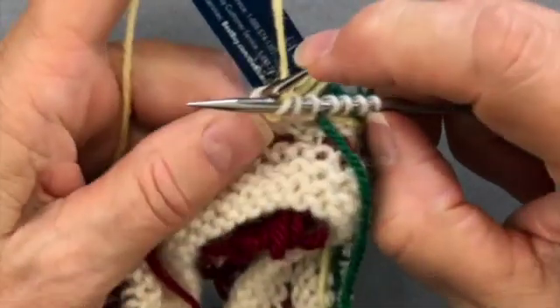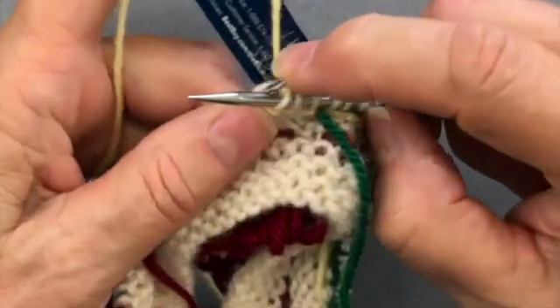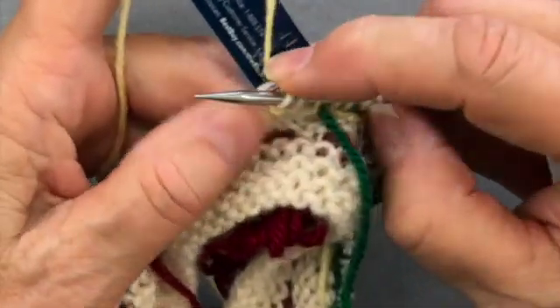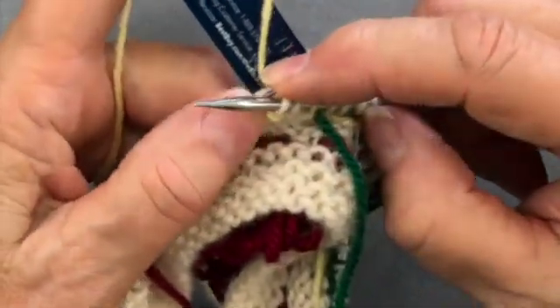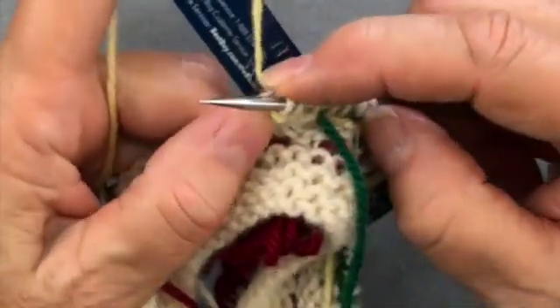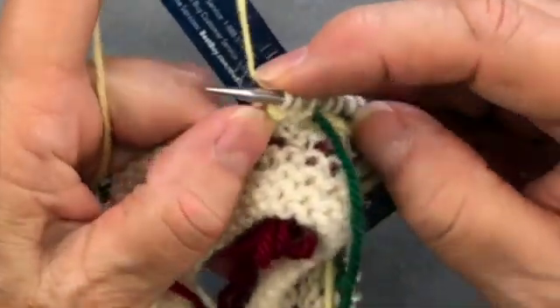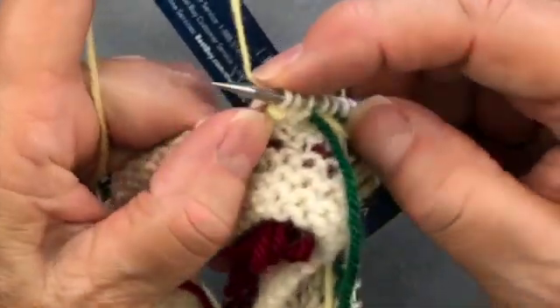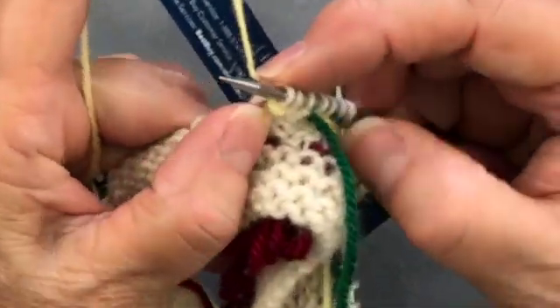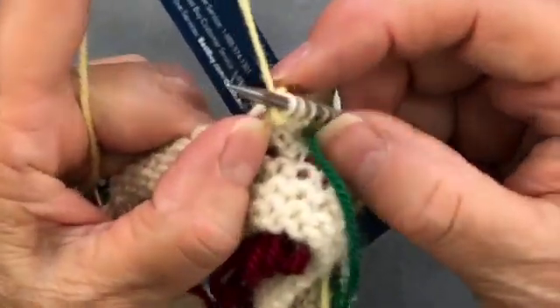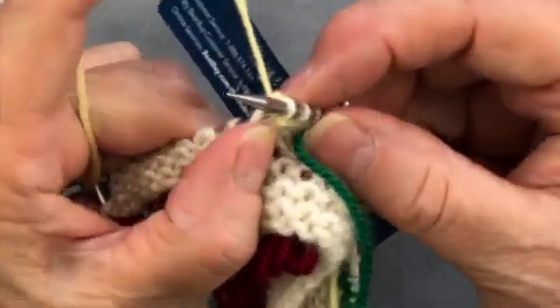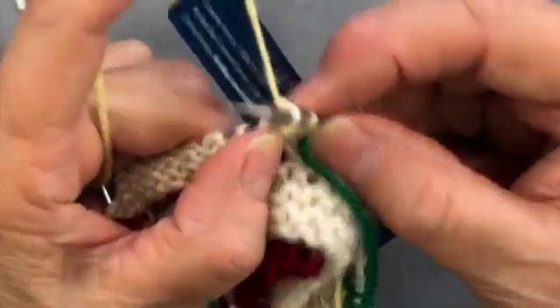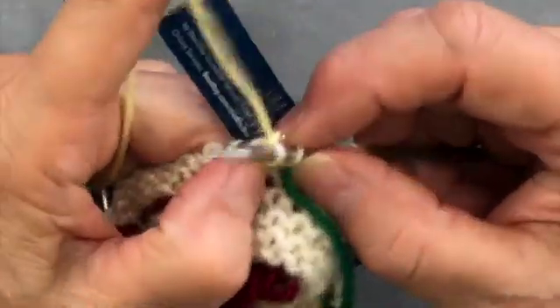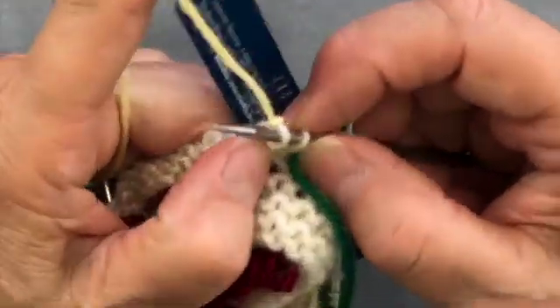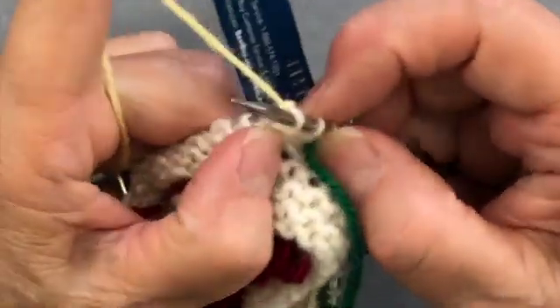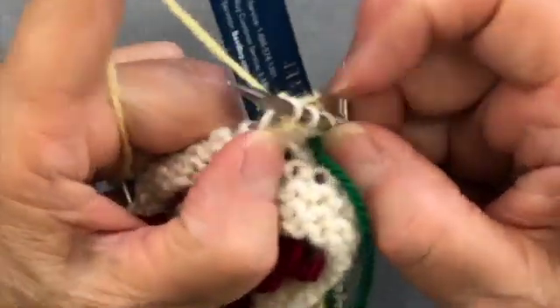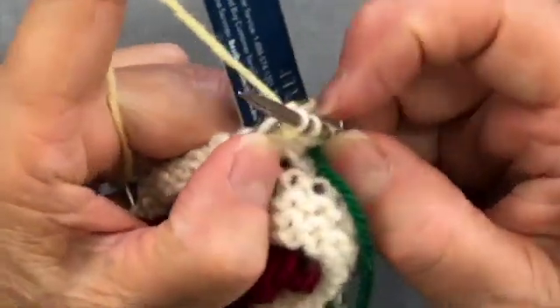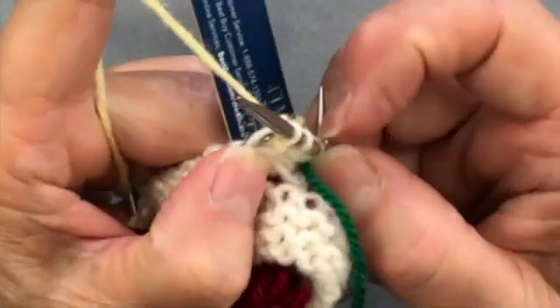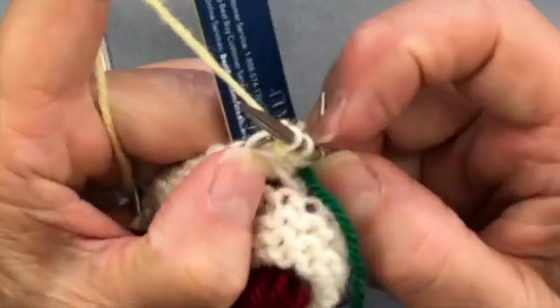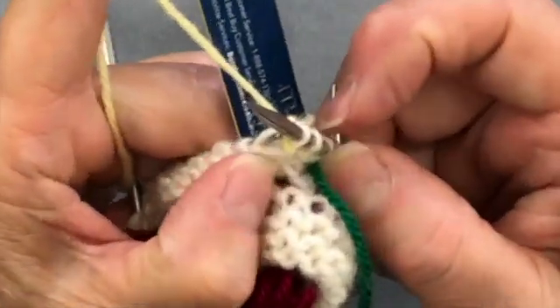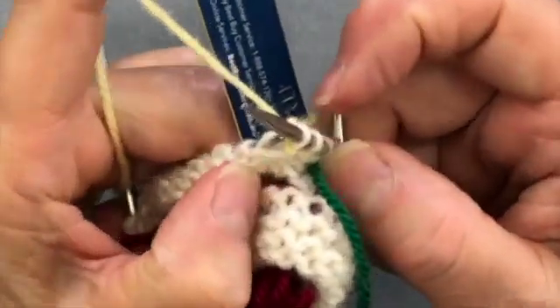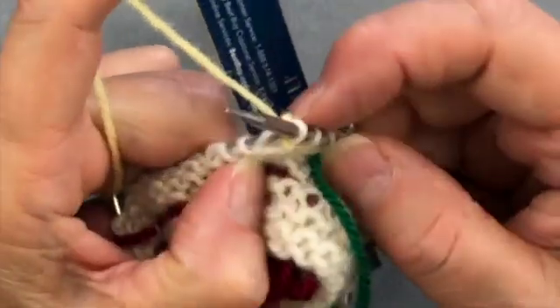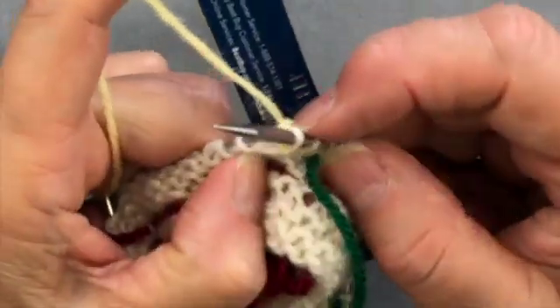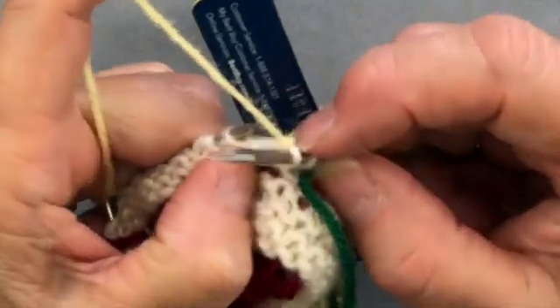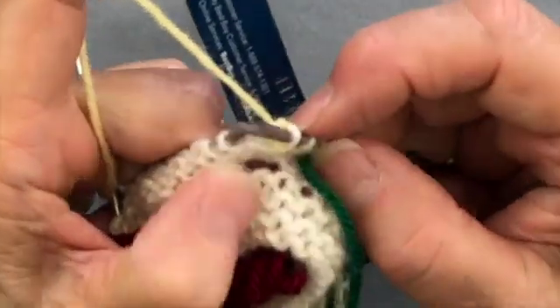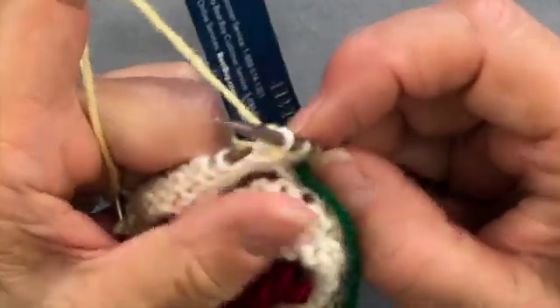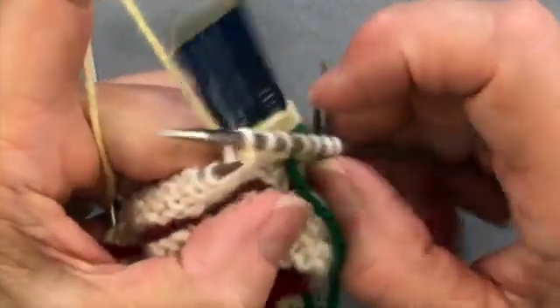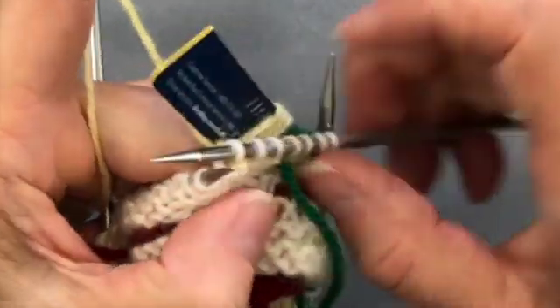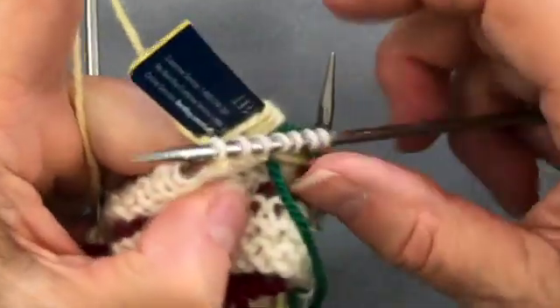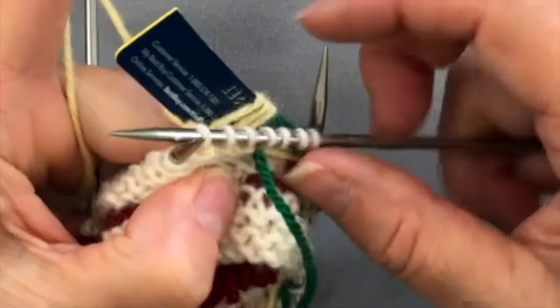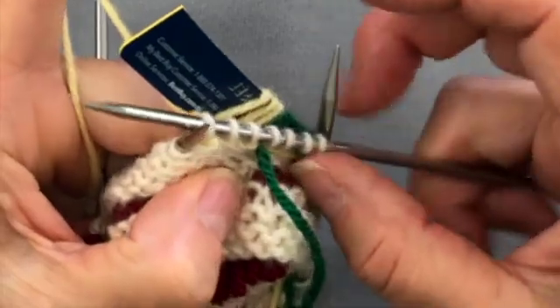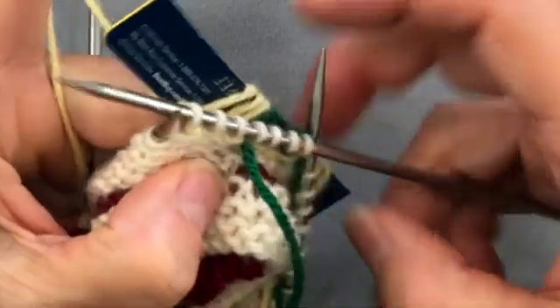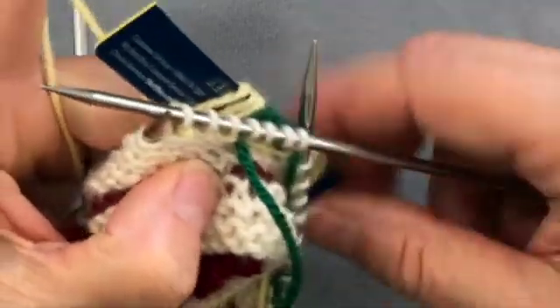So you're not actually adding any length in this technique, you're just adding fringe.